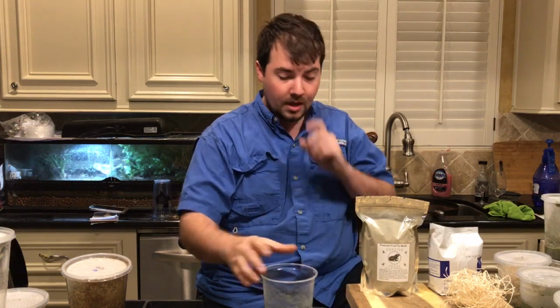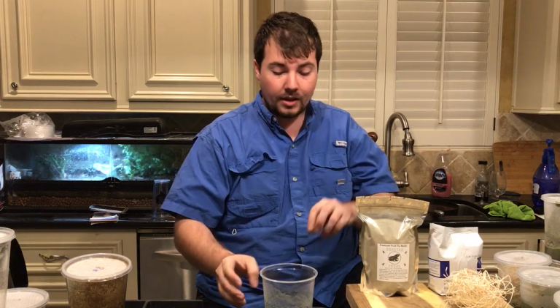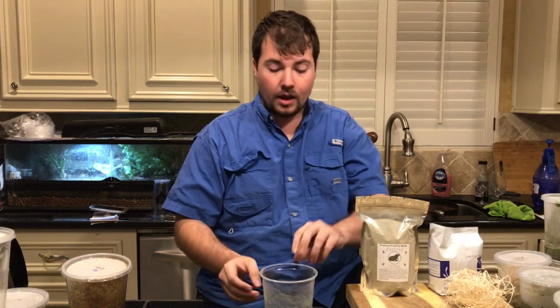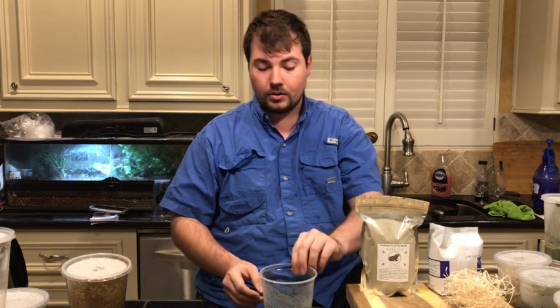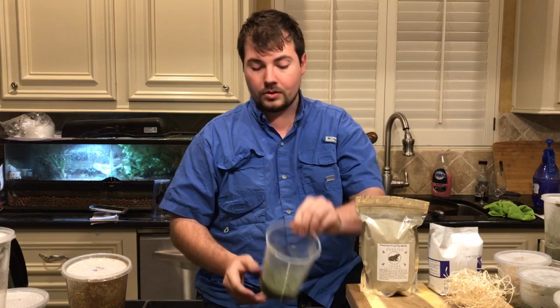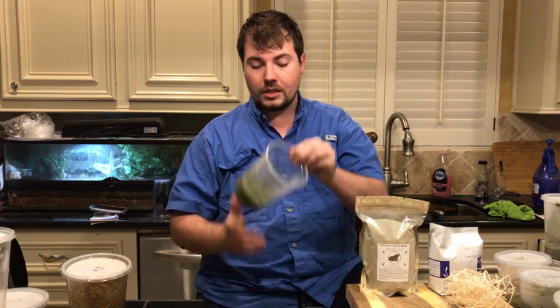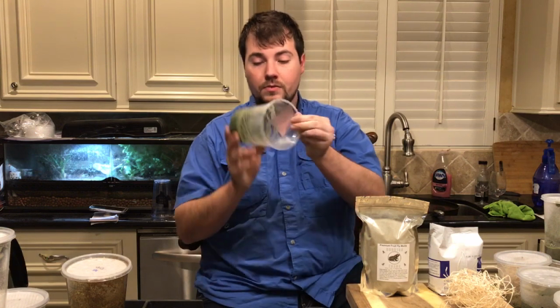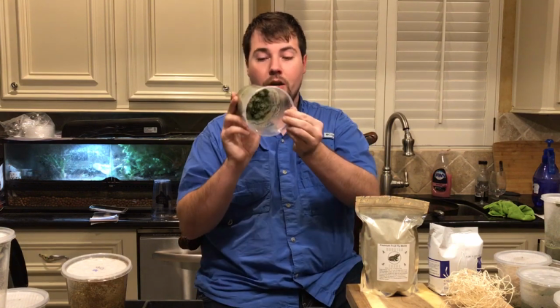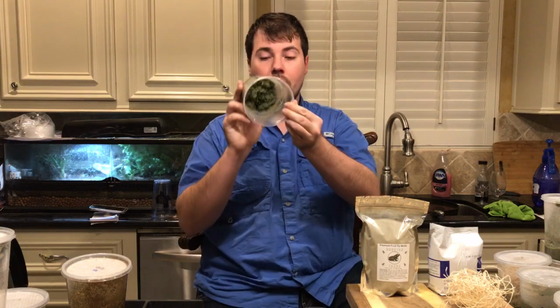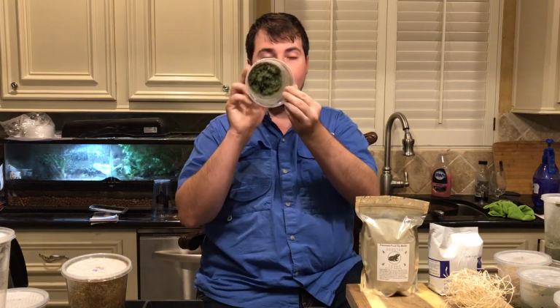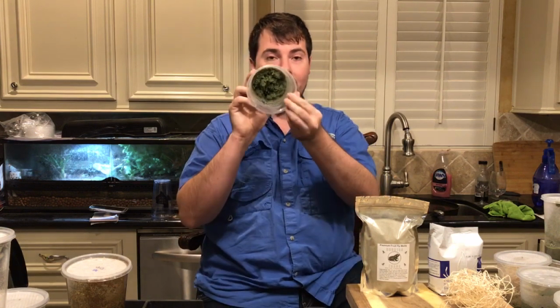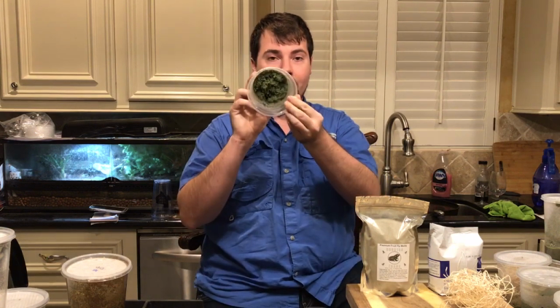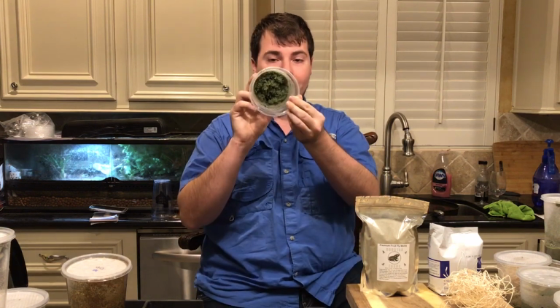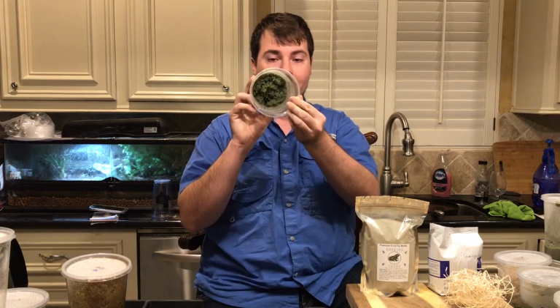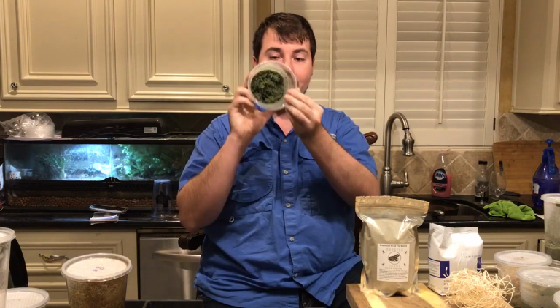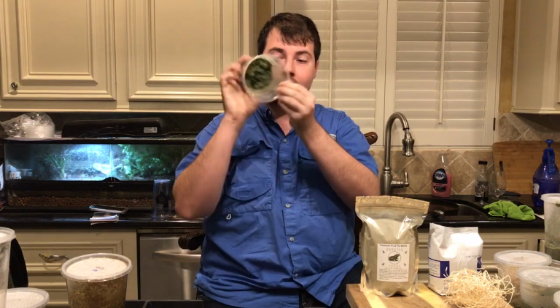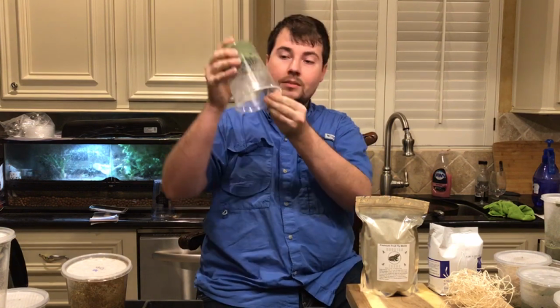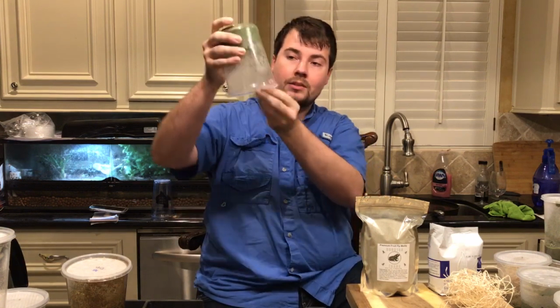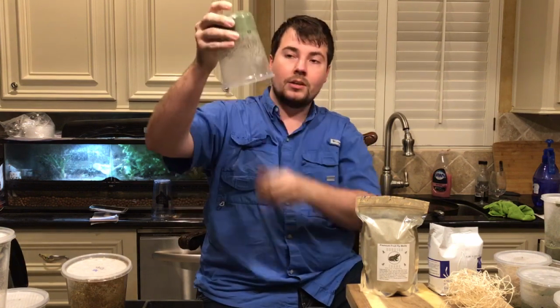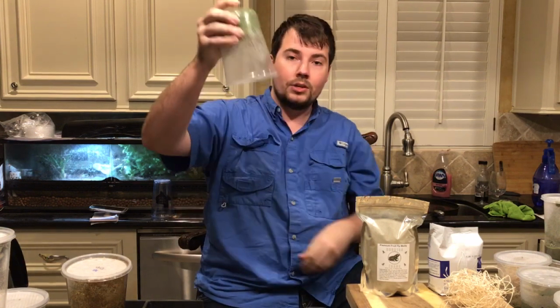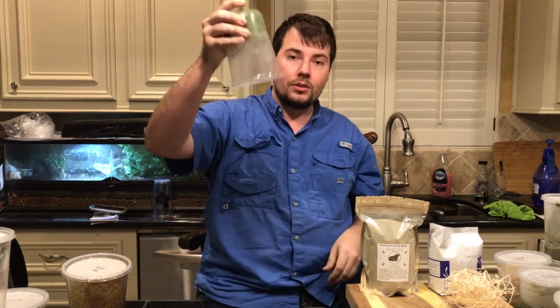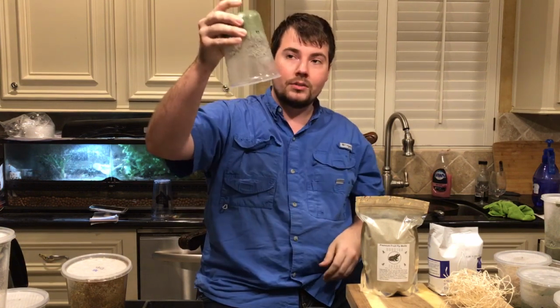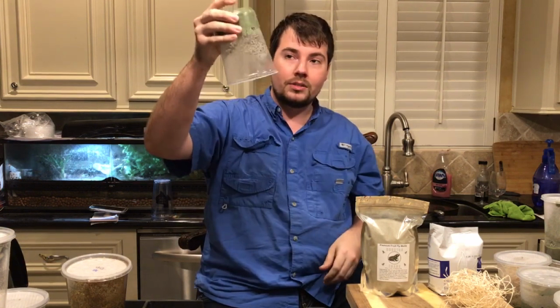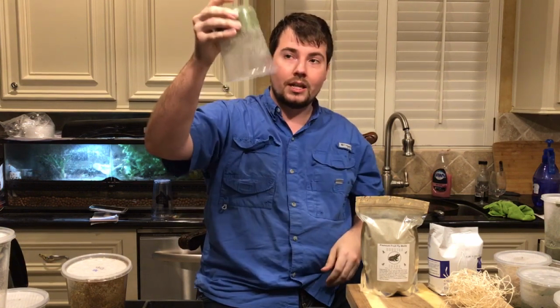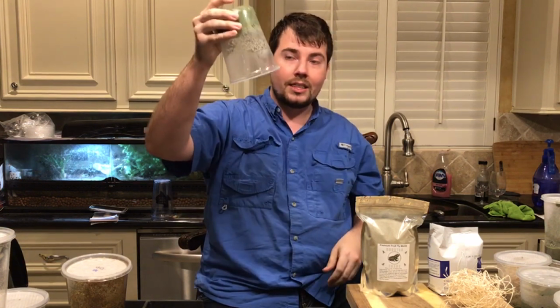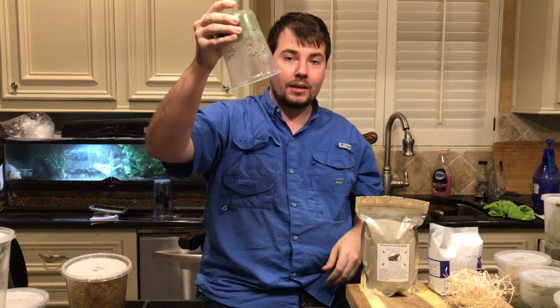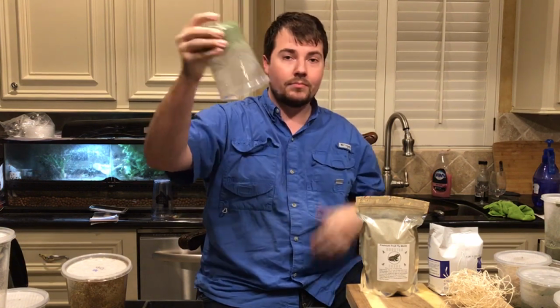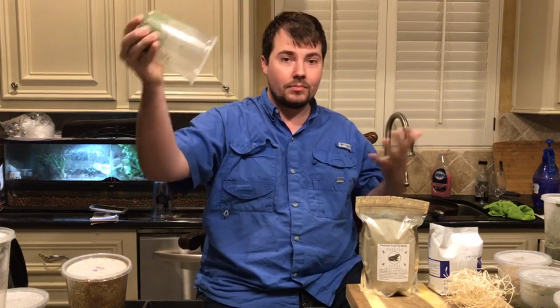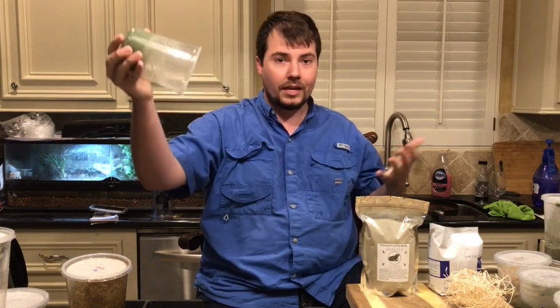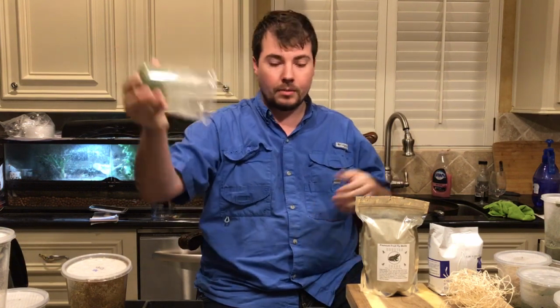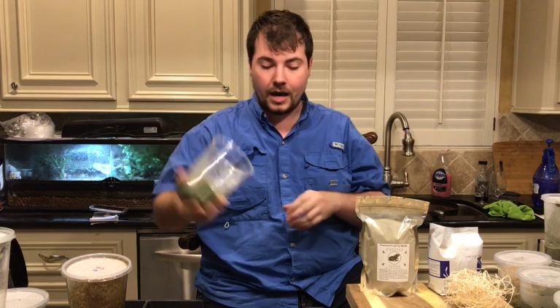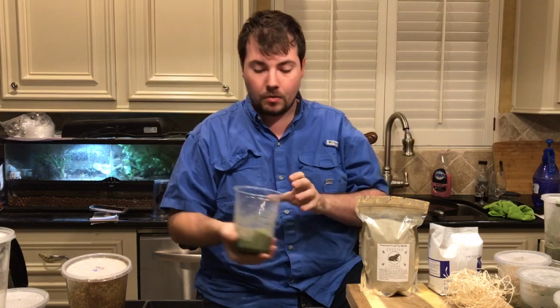You can see it's a very thick consistency — see, like that? Can't dump it out.